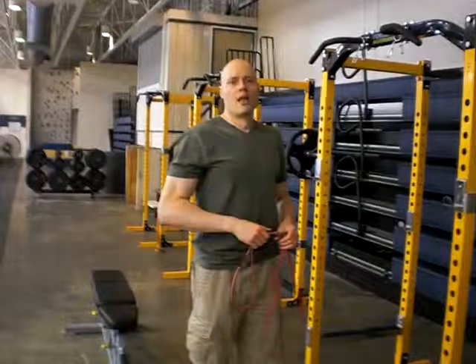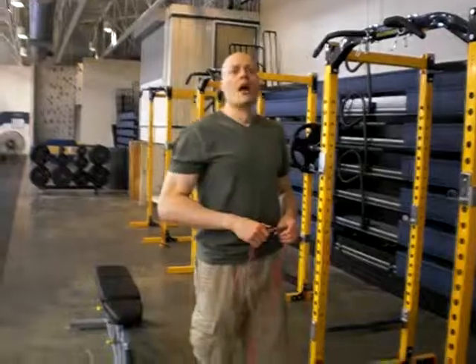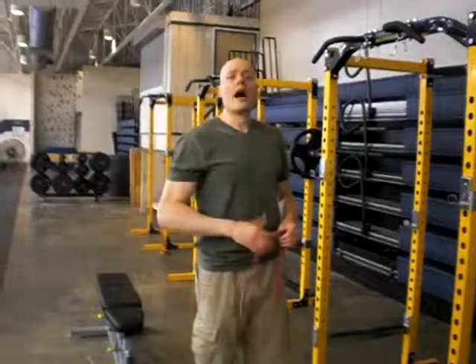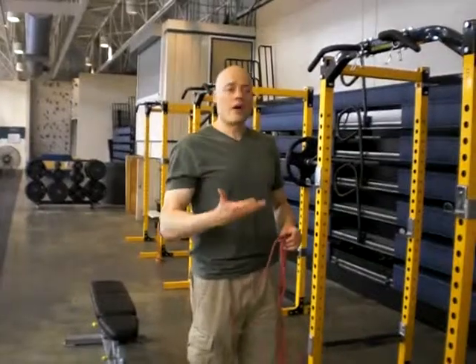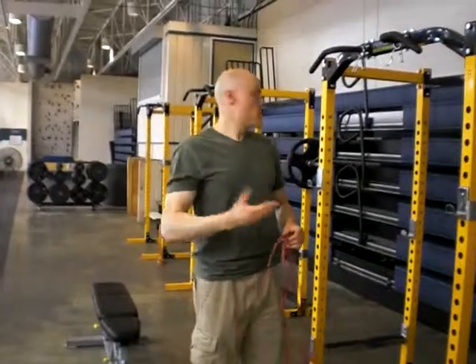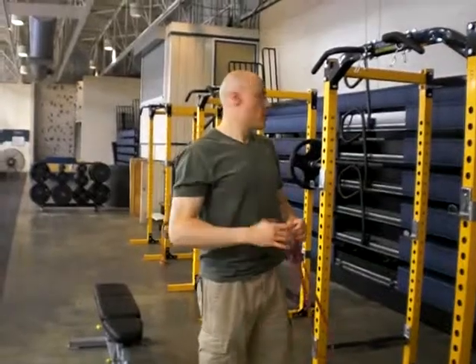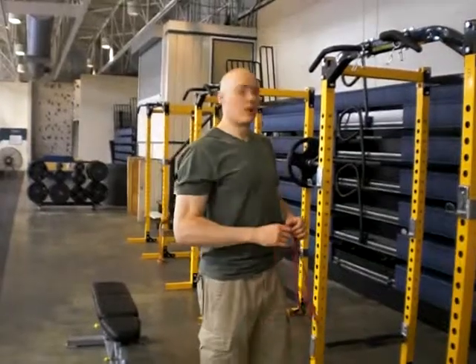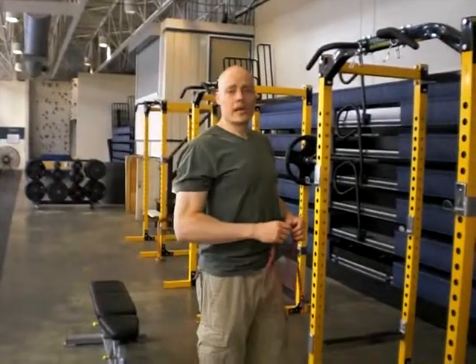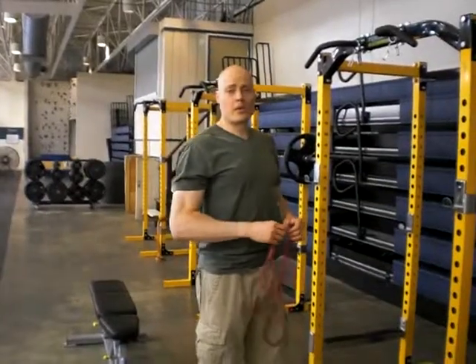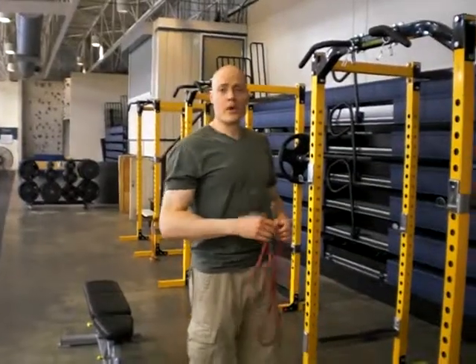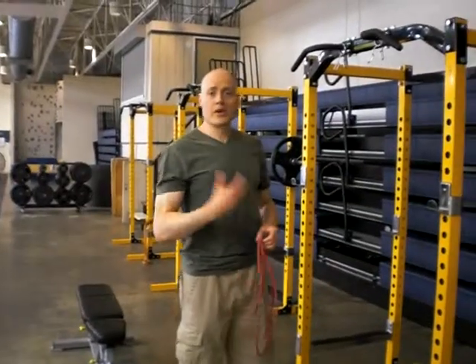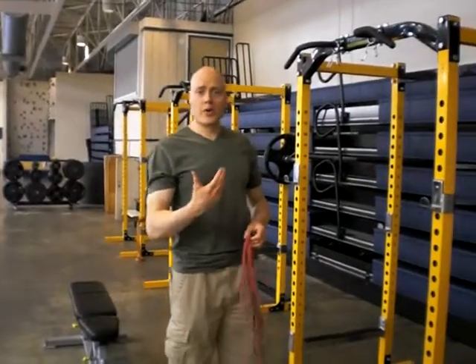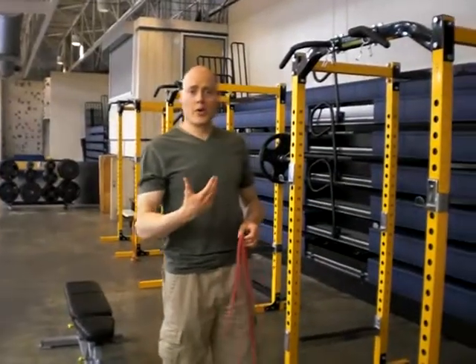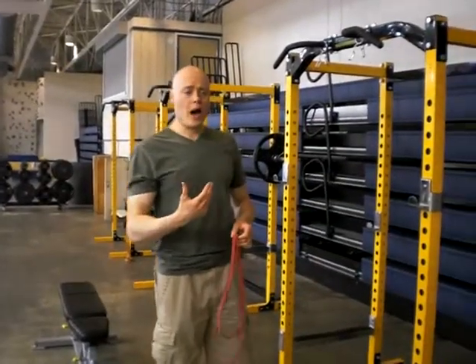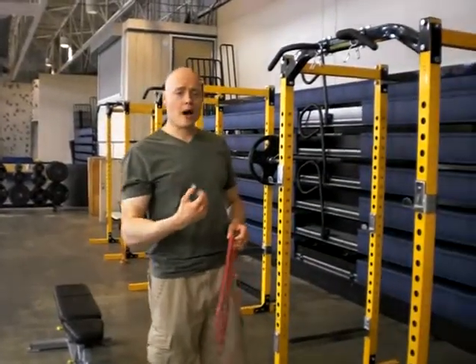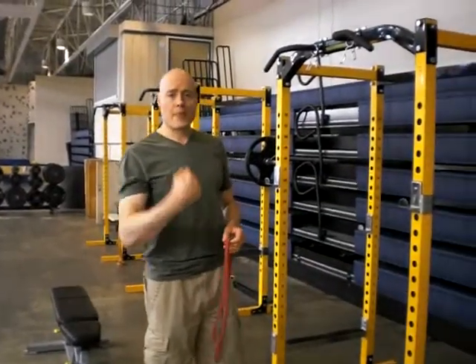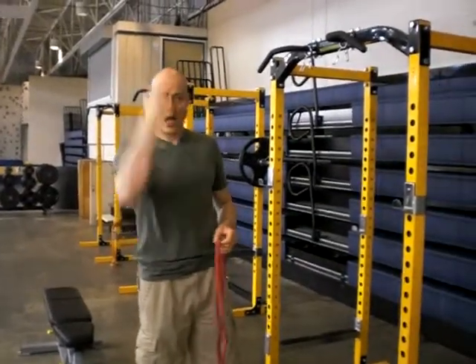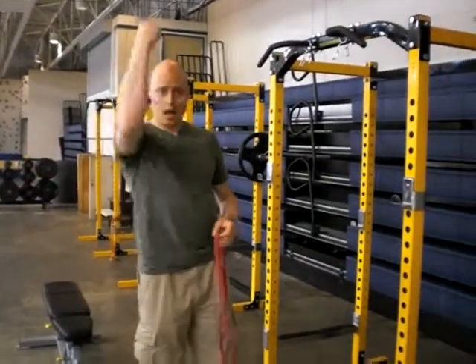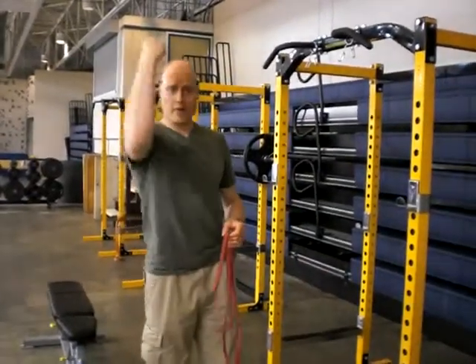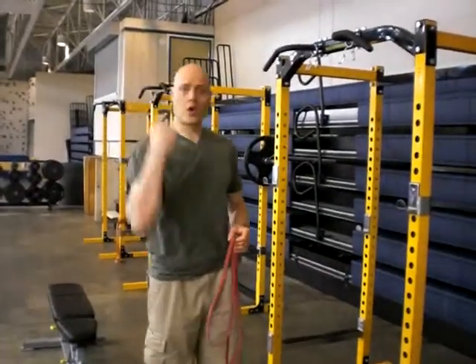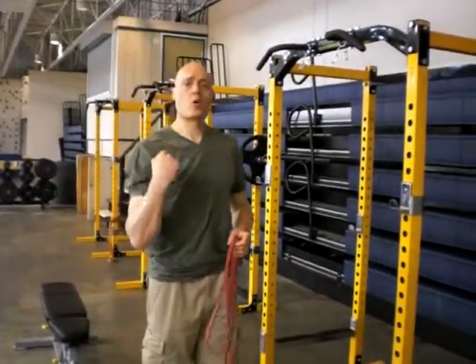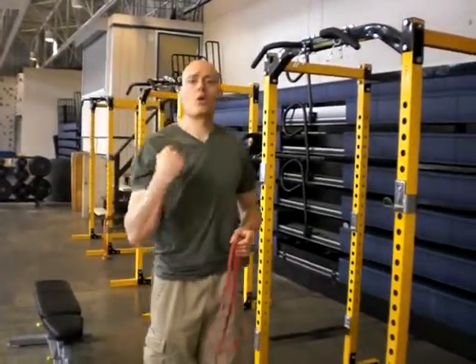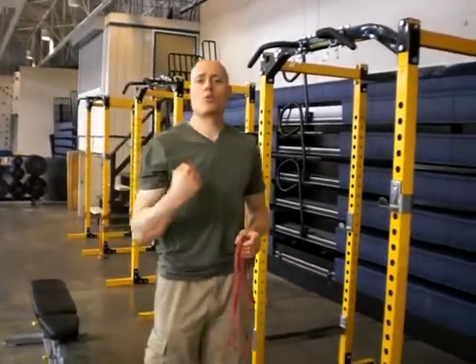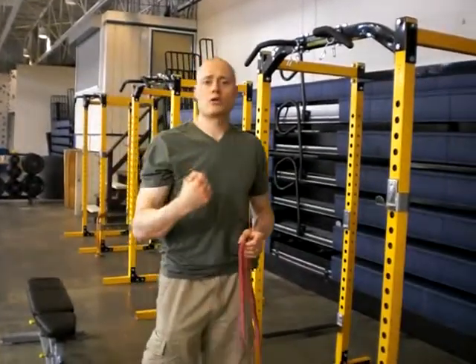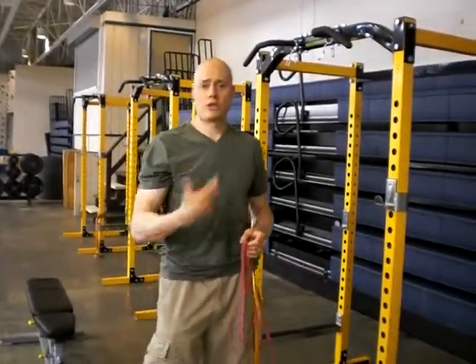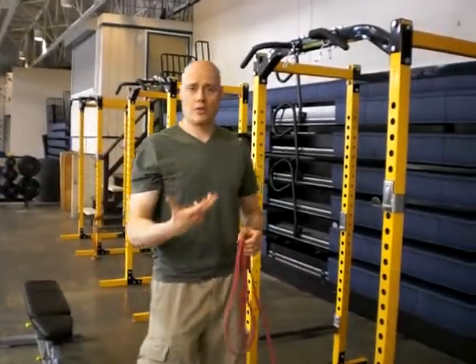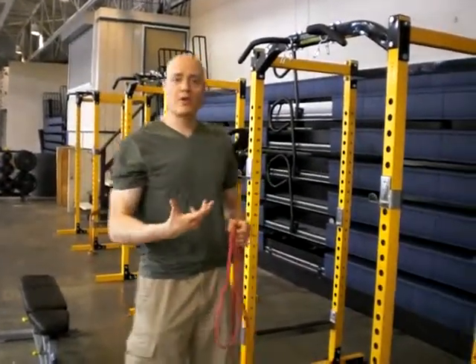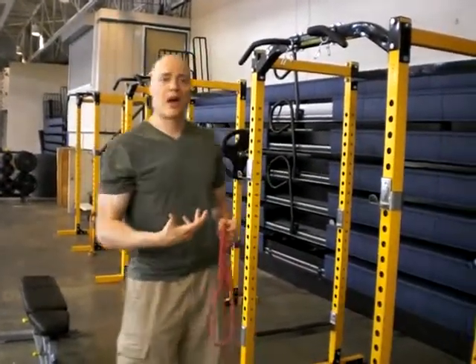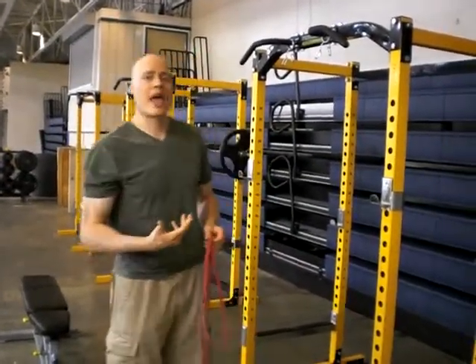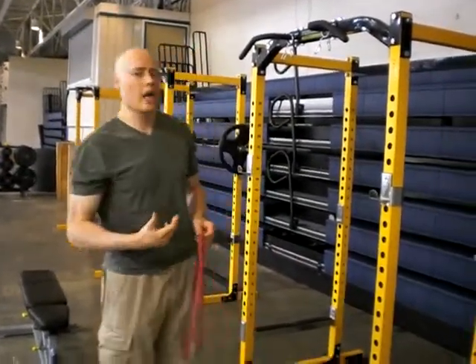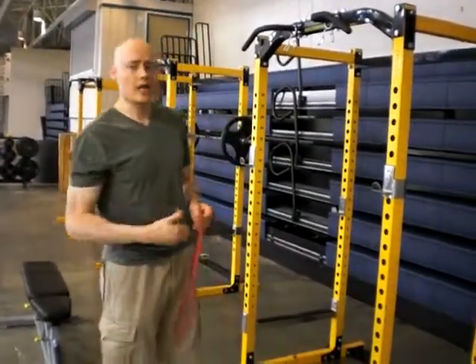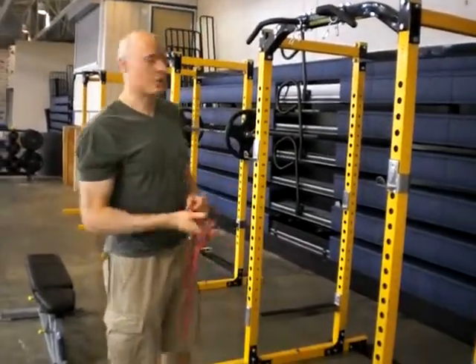Hi there, I'm going to look at the way you can do a vertical pull motion if you've had a hand injury.